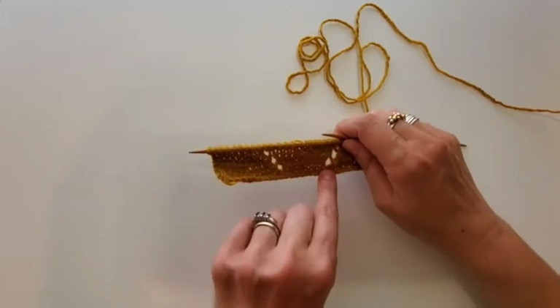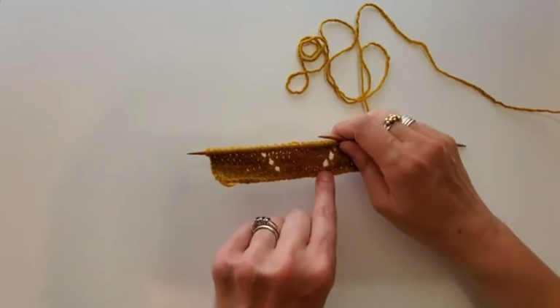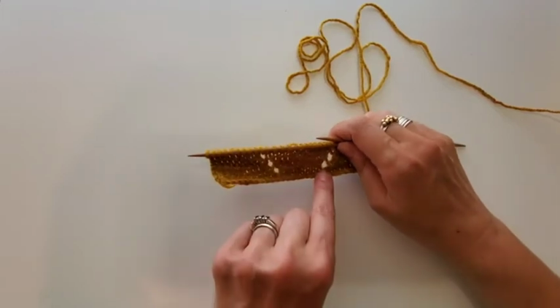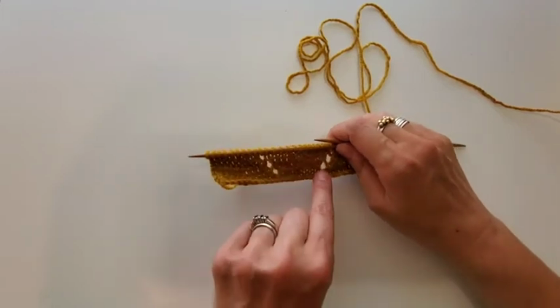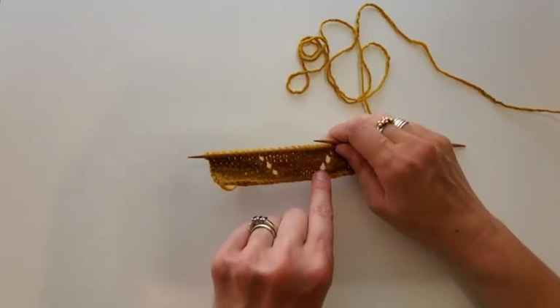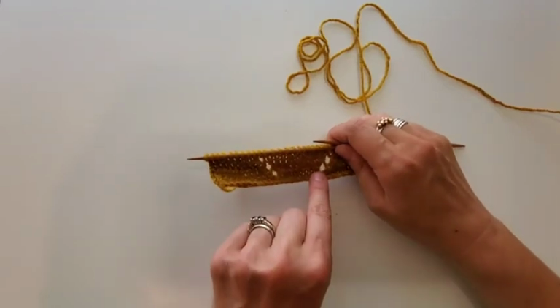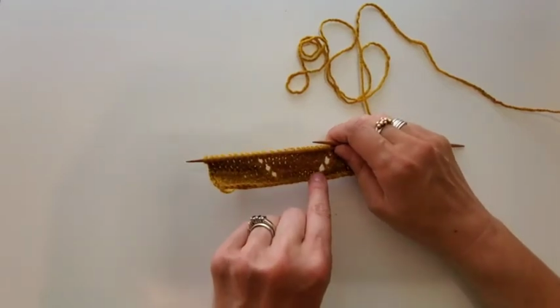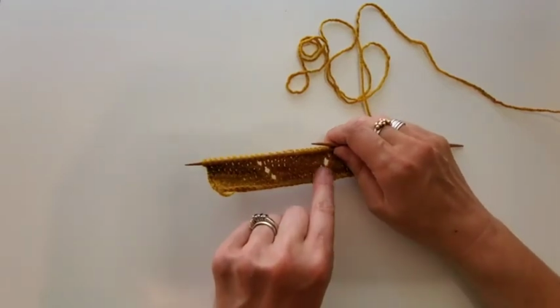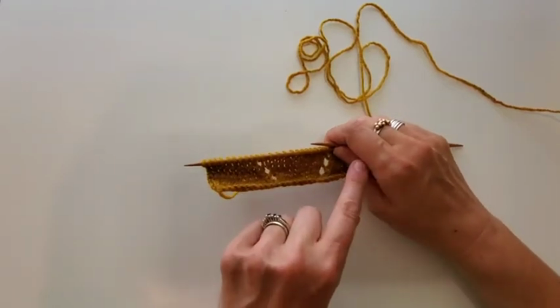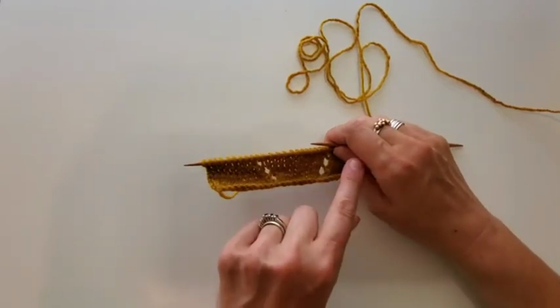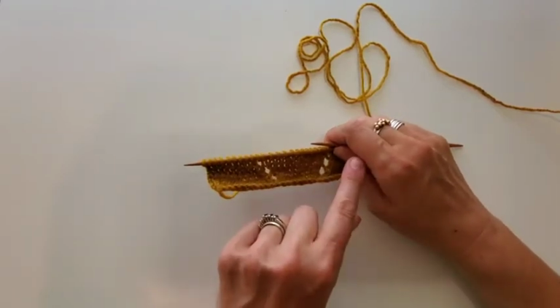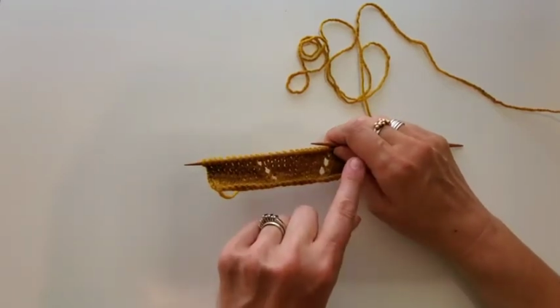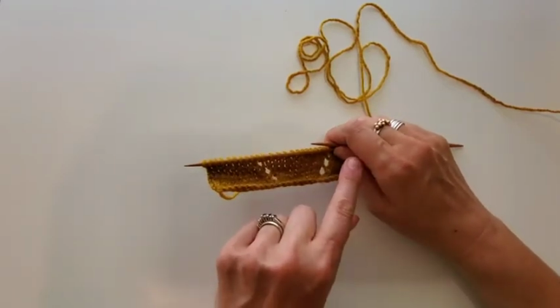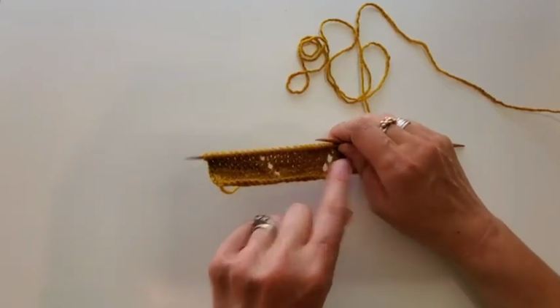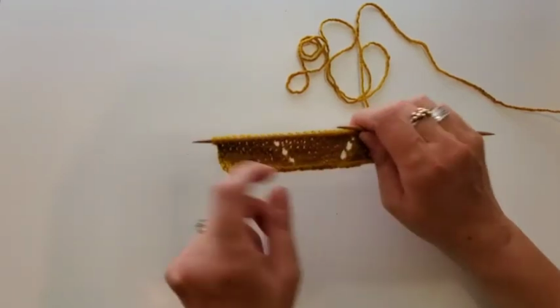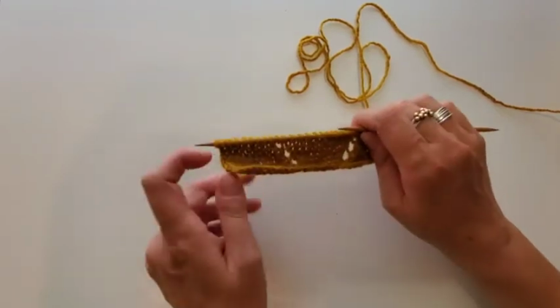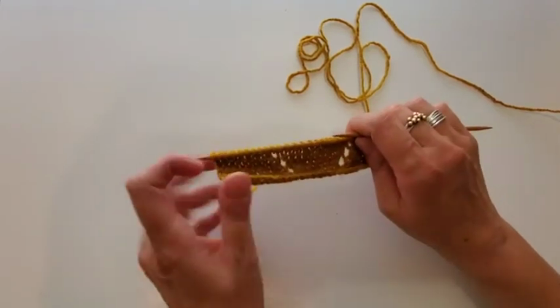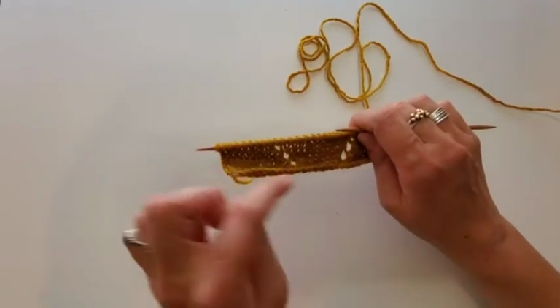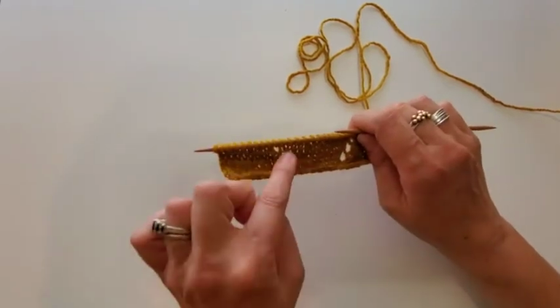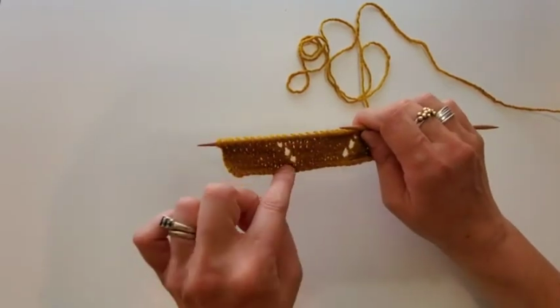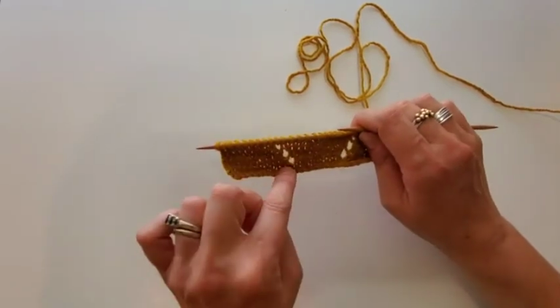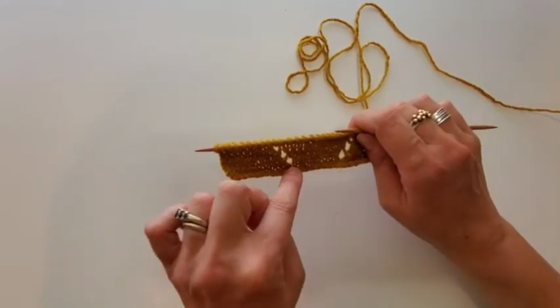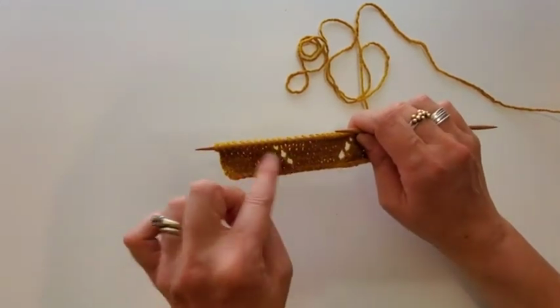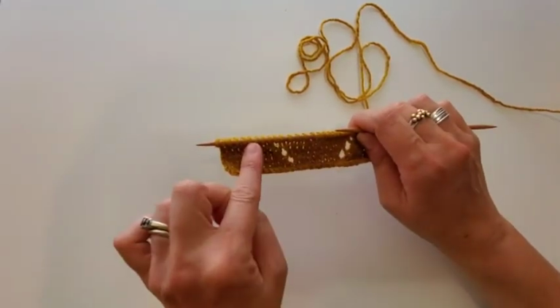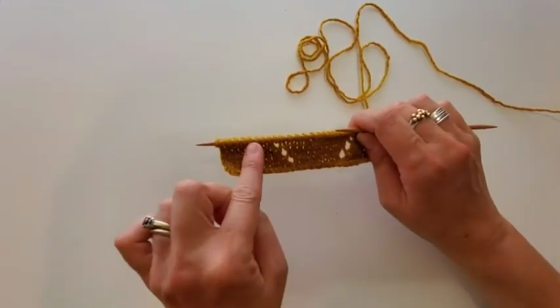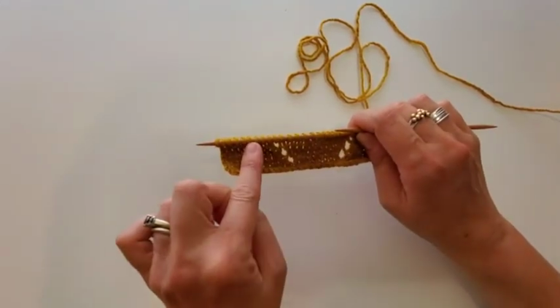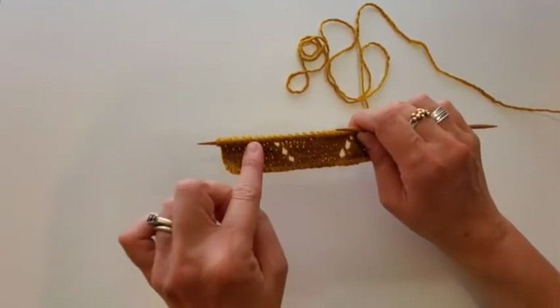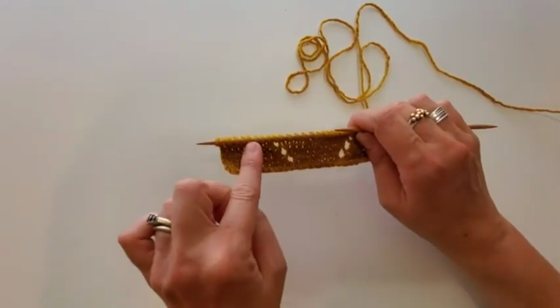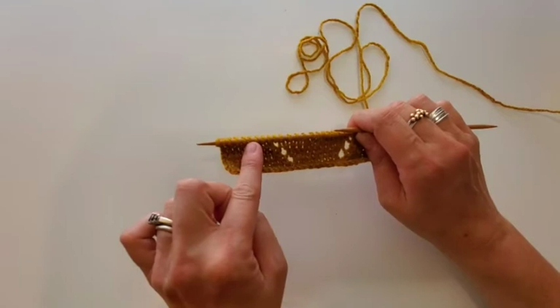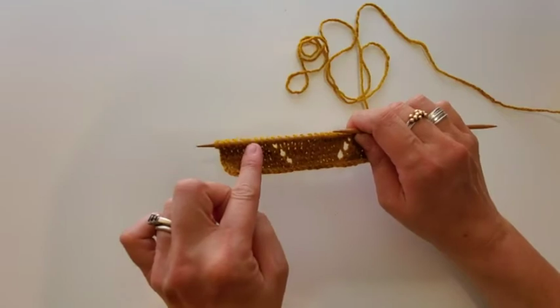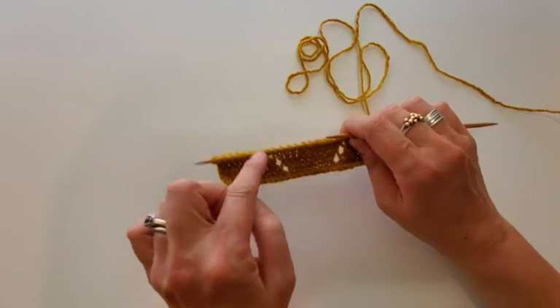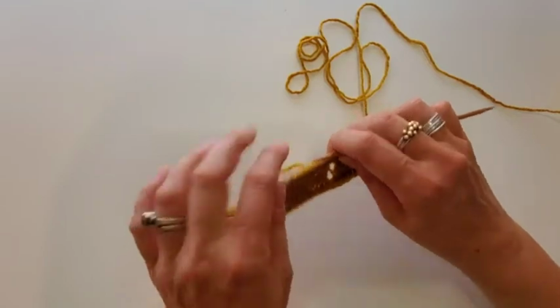We're going to call this a zig that goes off to the right, and we're going to call it a zag when it goes off to the left.